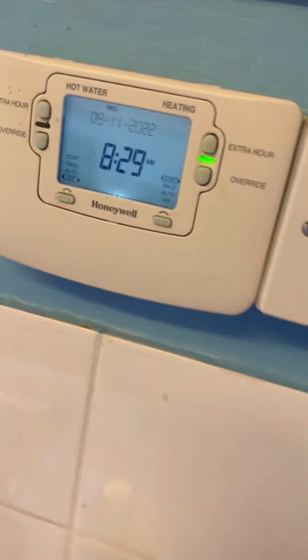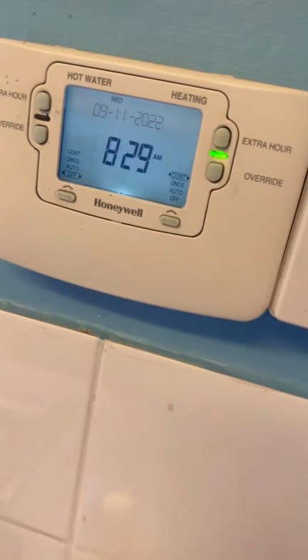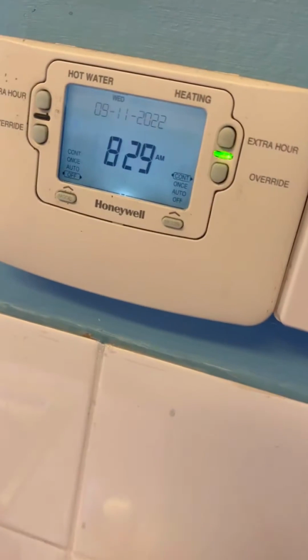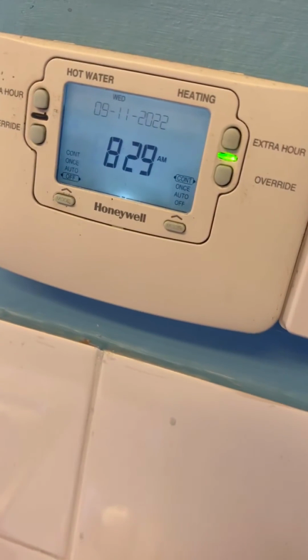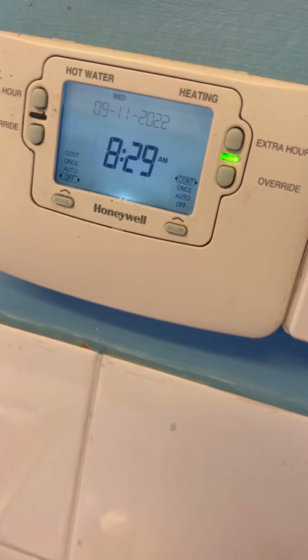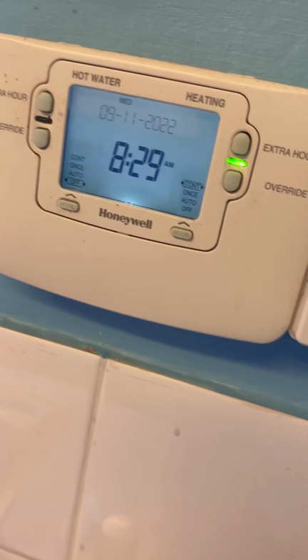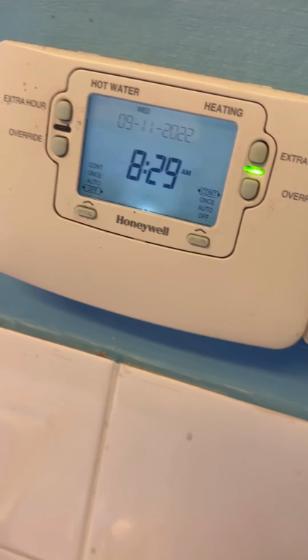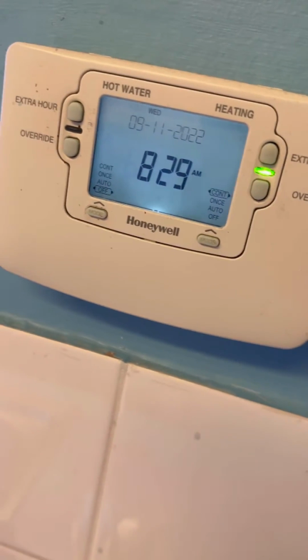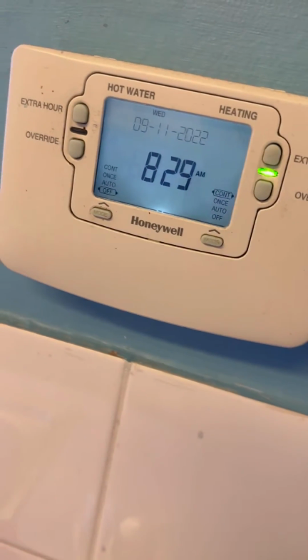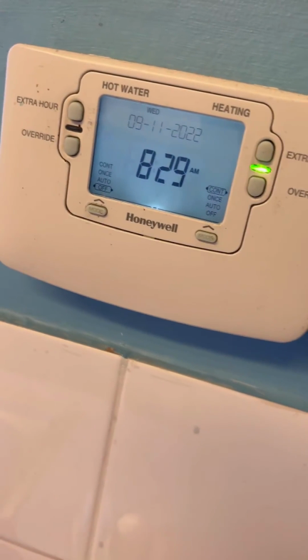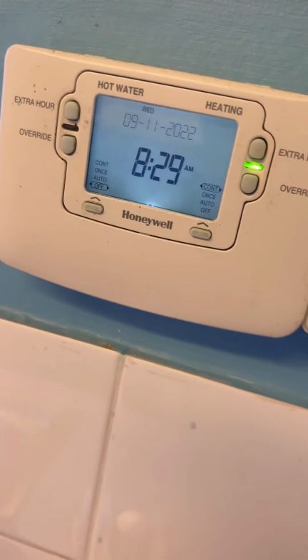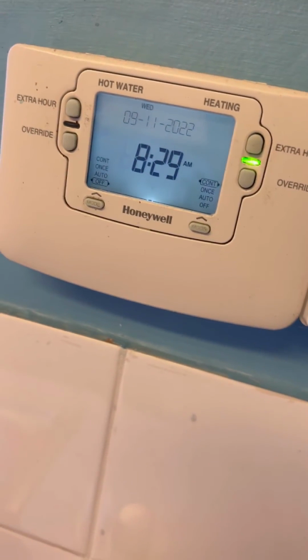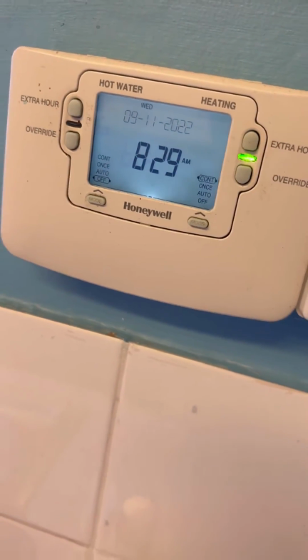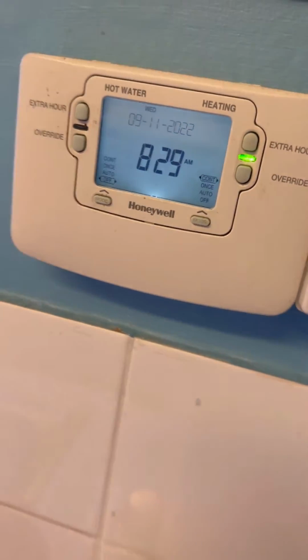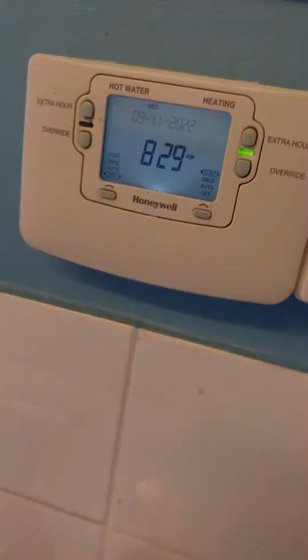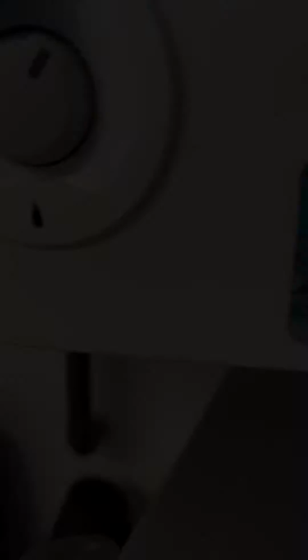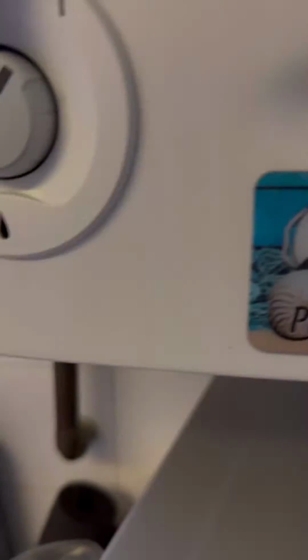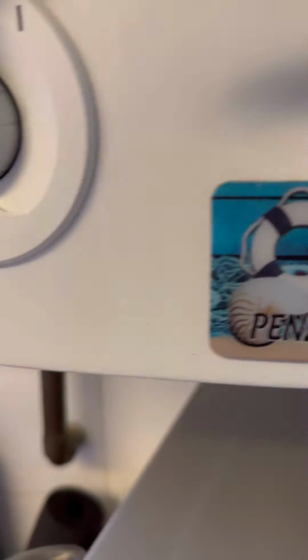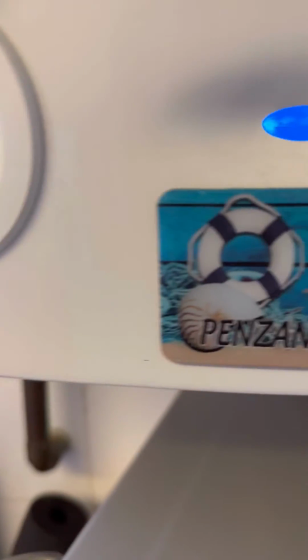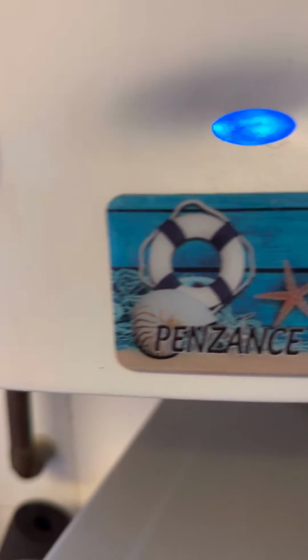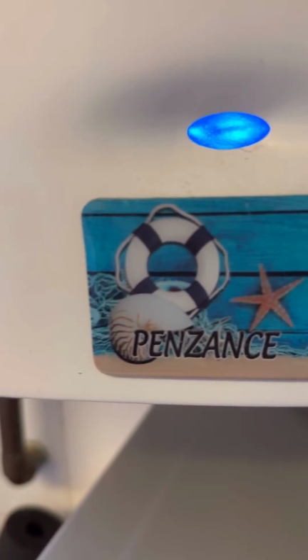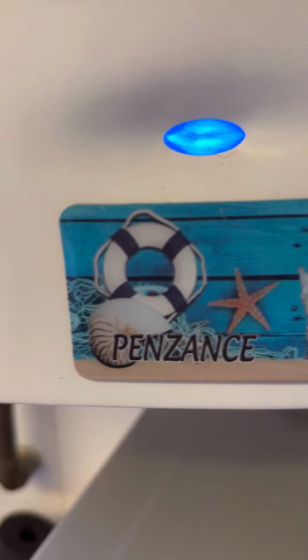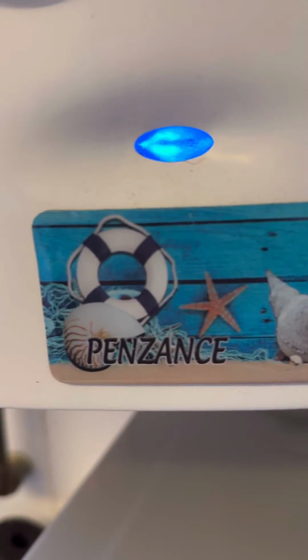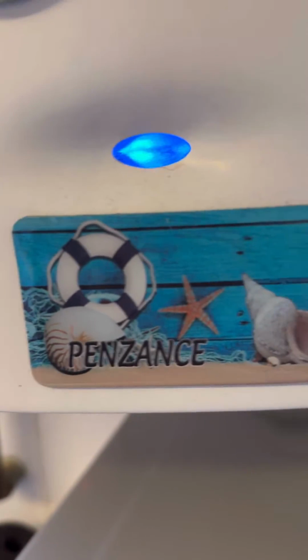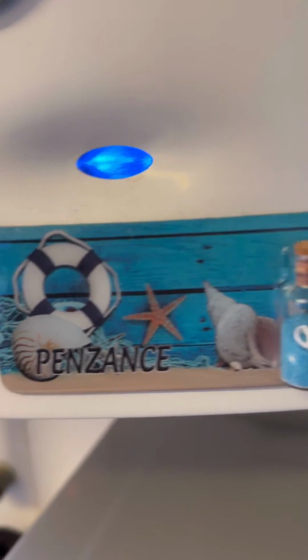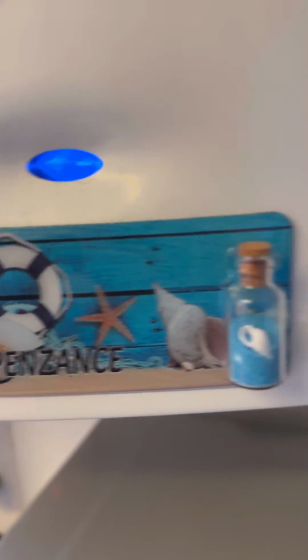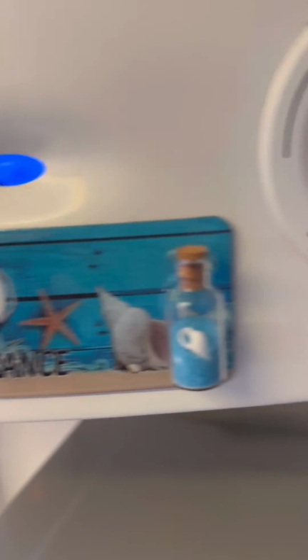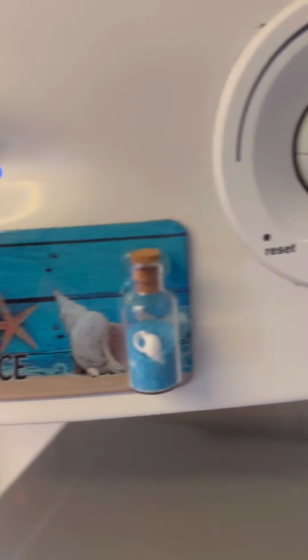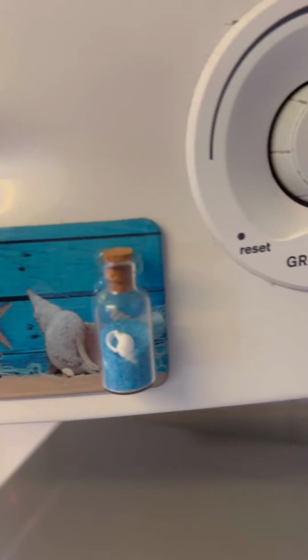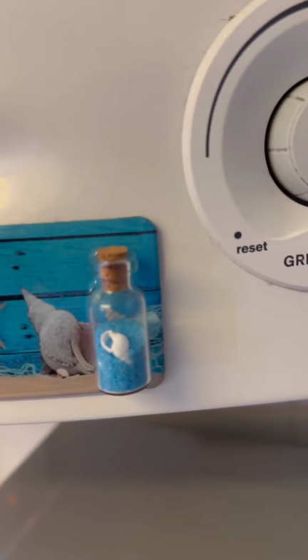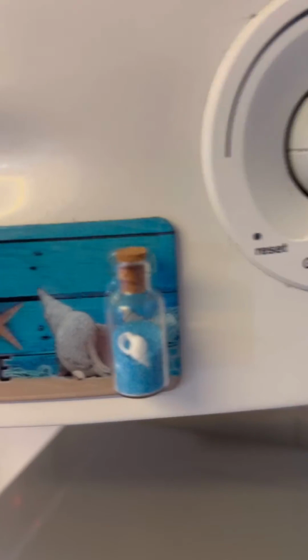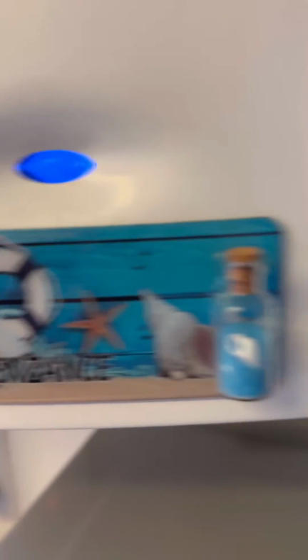Turned up to this one — no heating fault, heating is on but the boiler's not really doing anything.